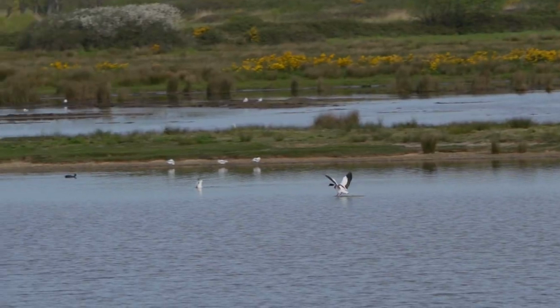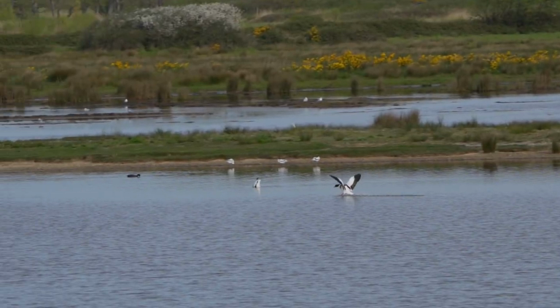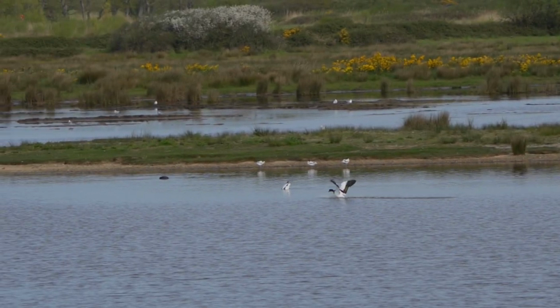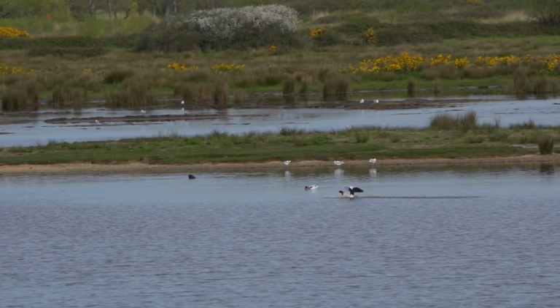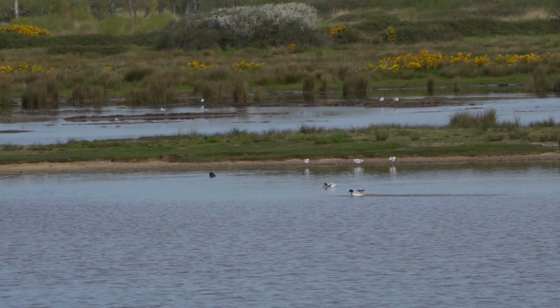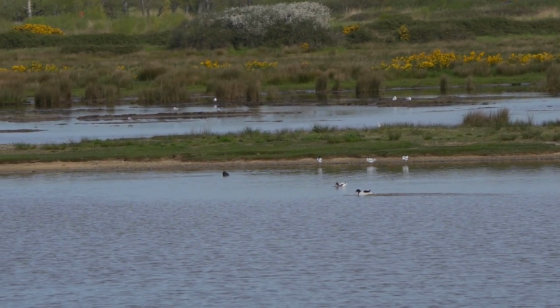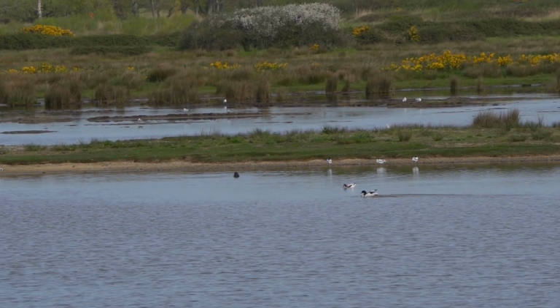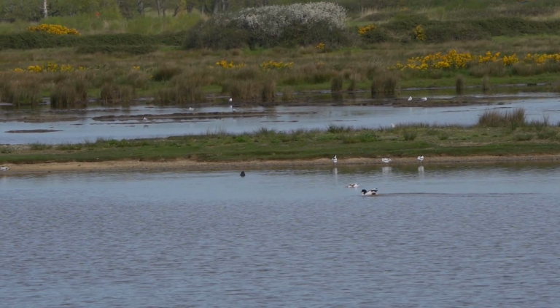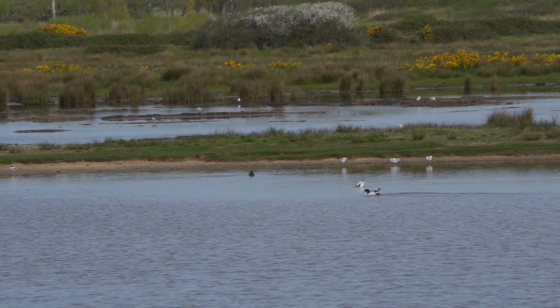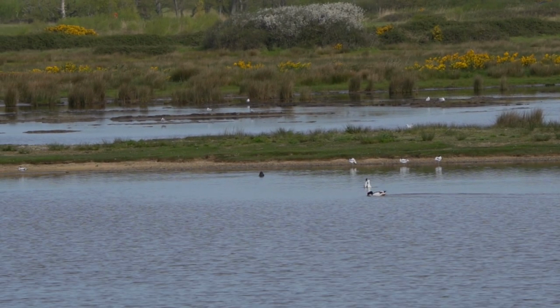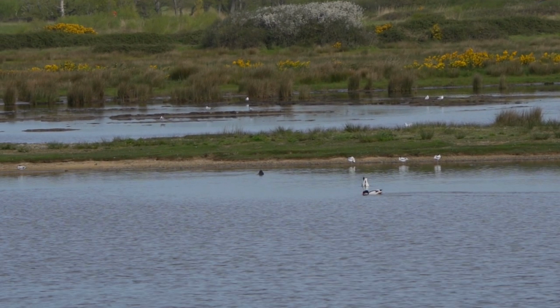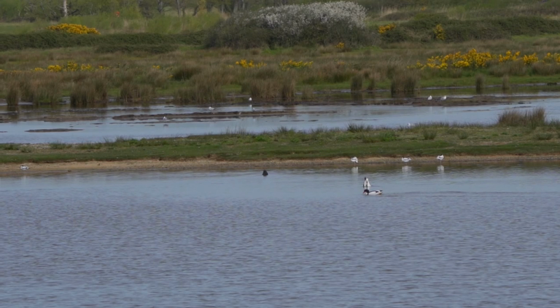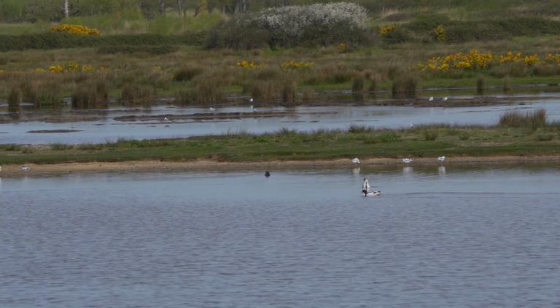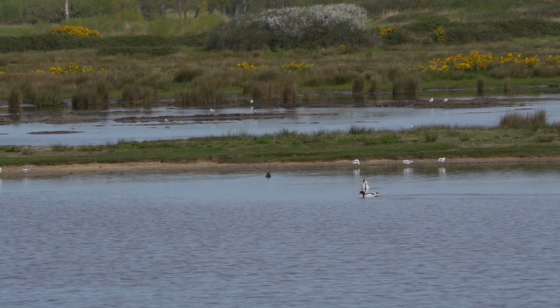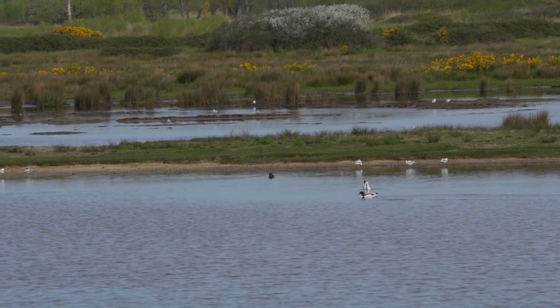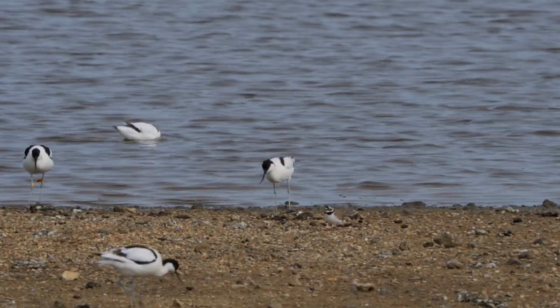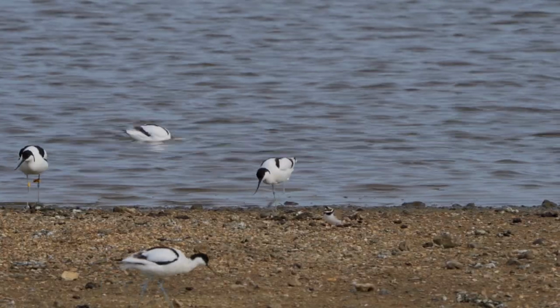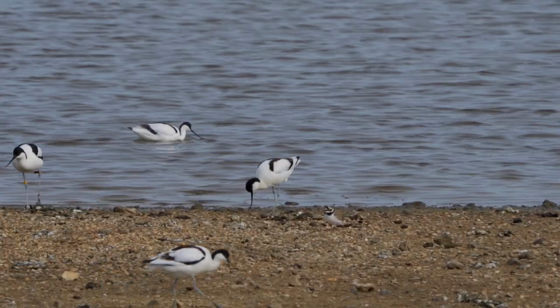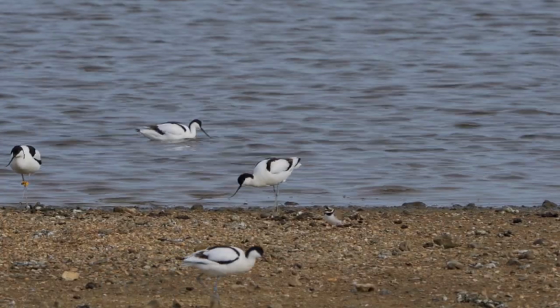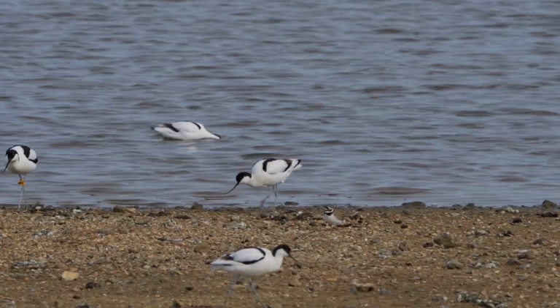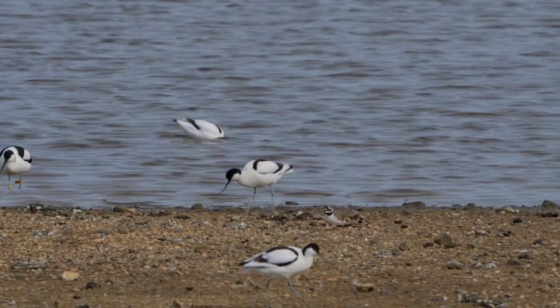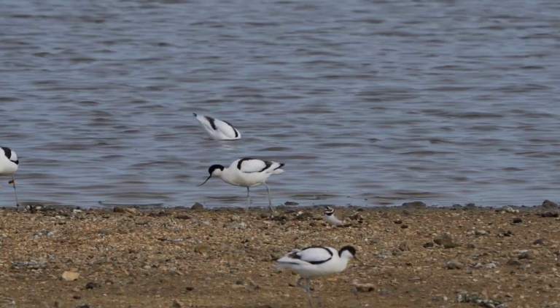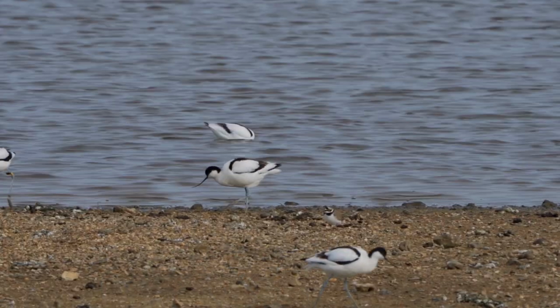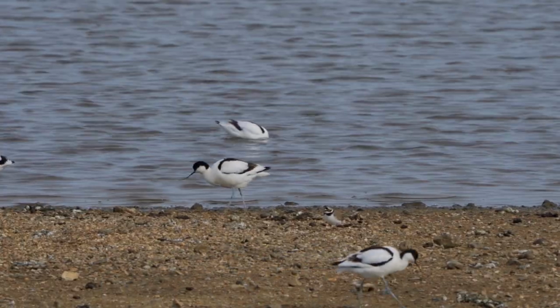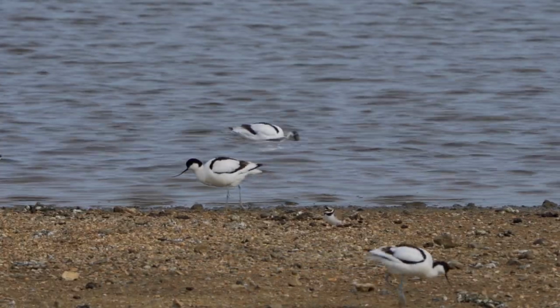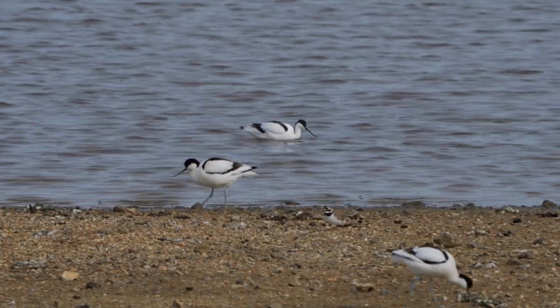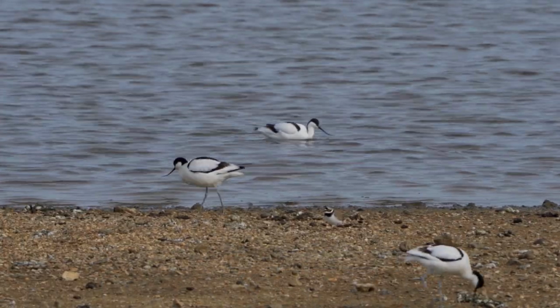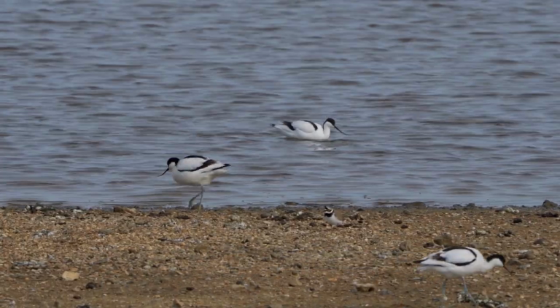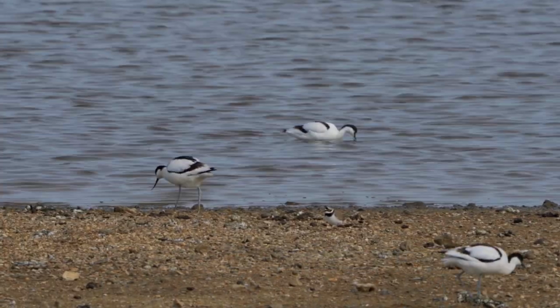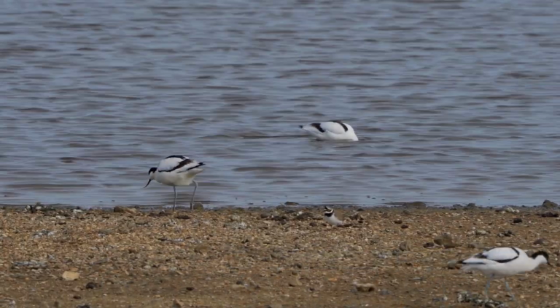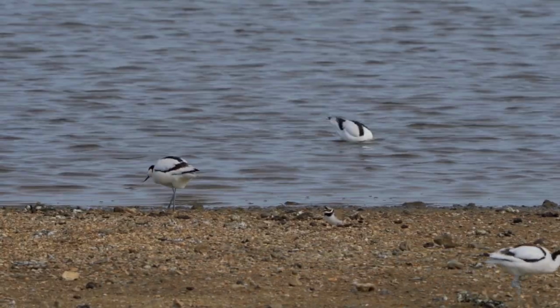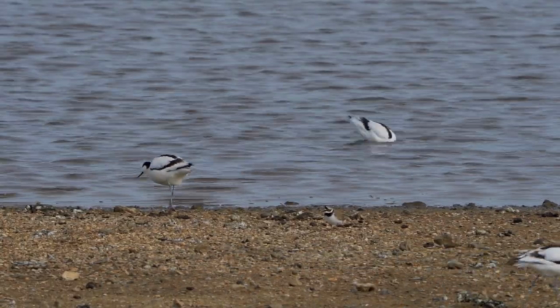As we moved along the wall, we first noticed the call of these avocets, which was really quite distinctive.